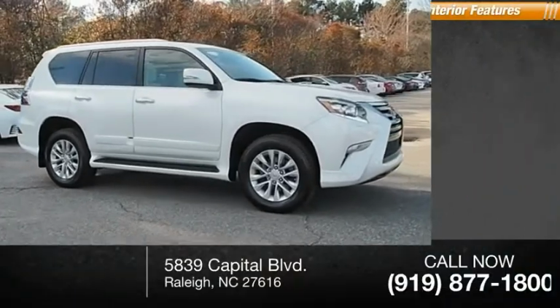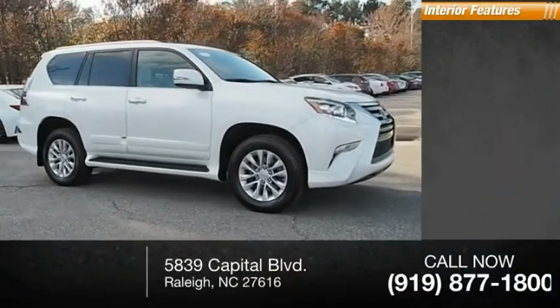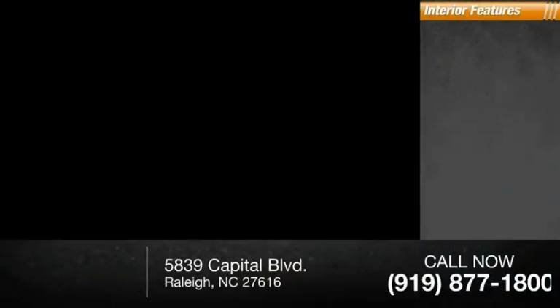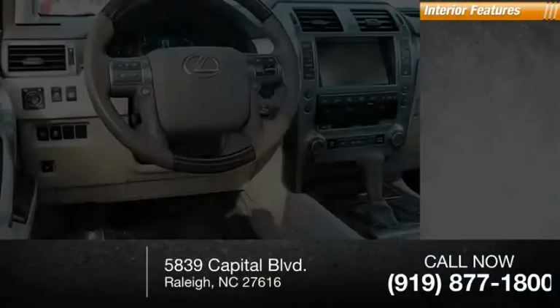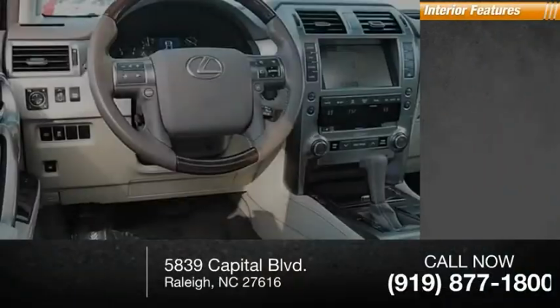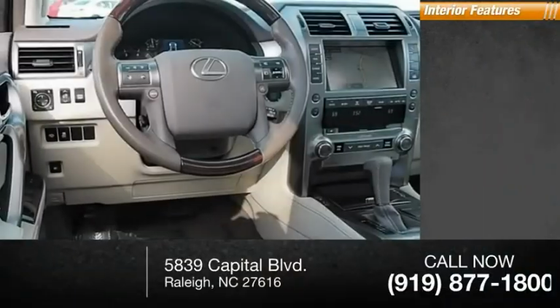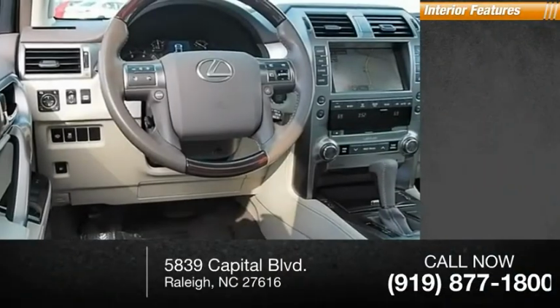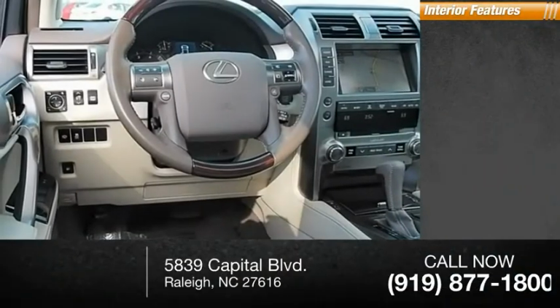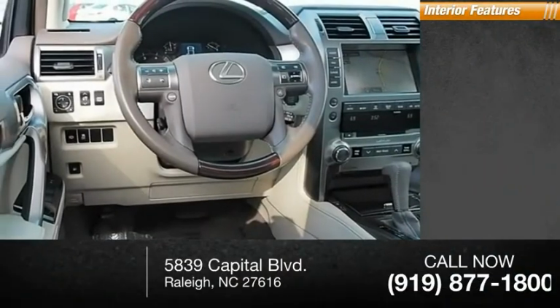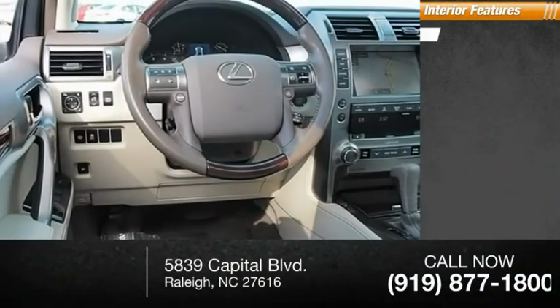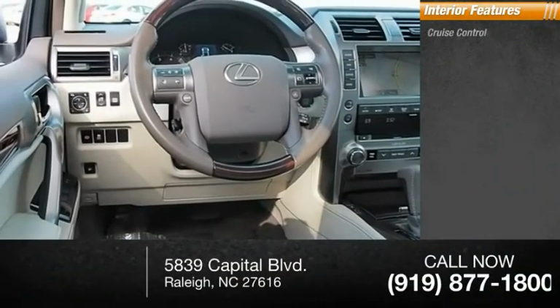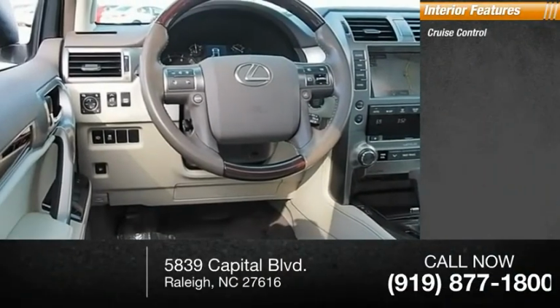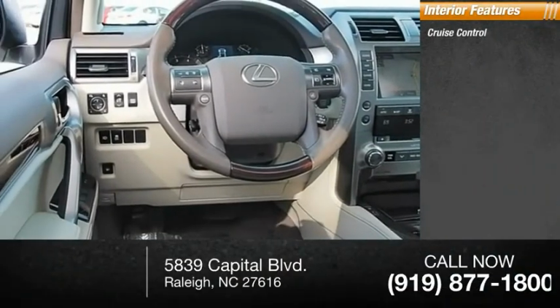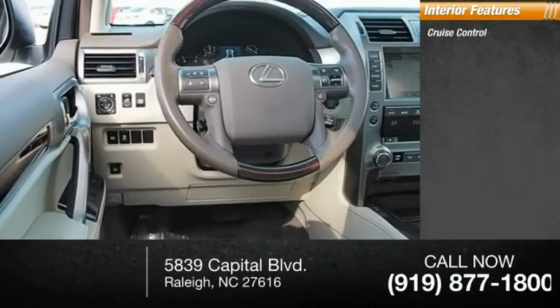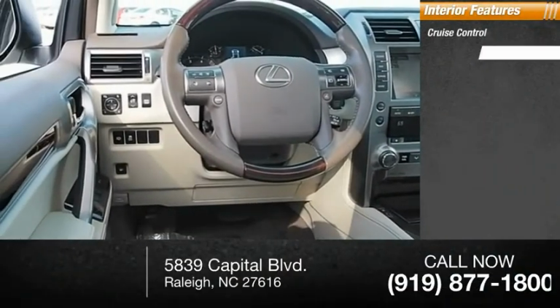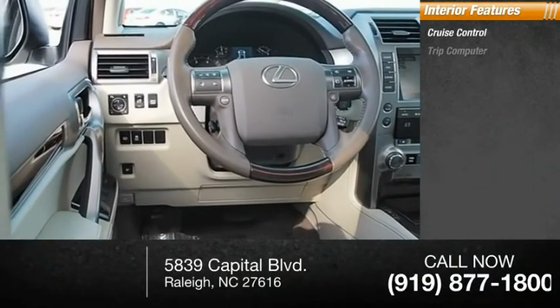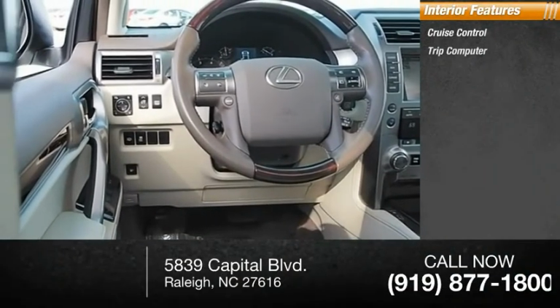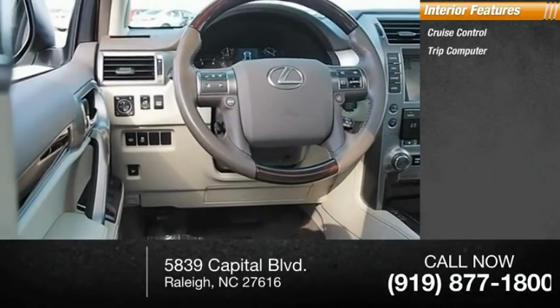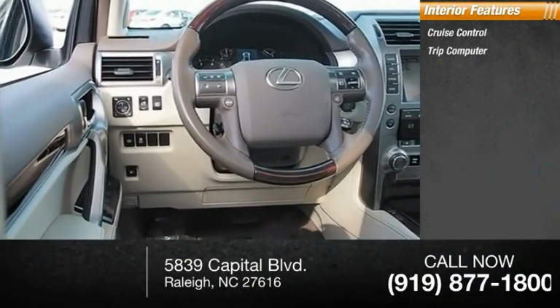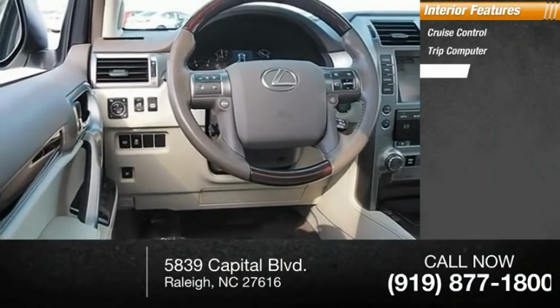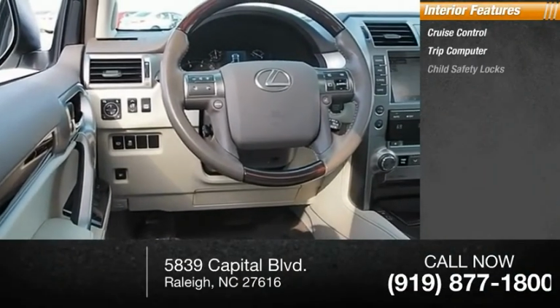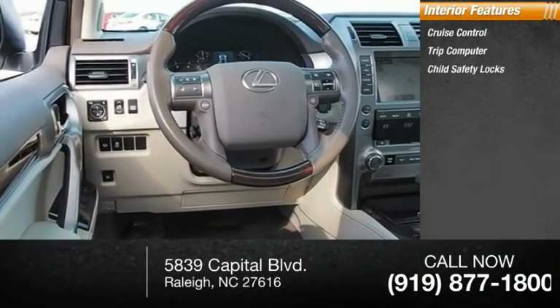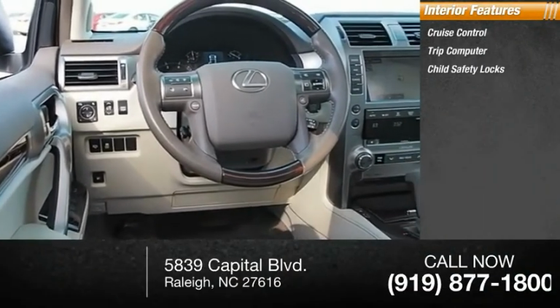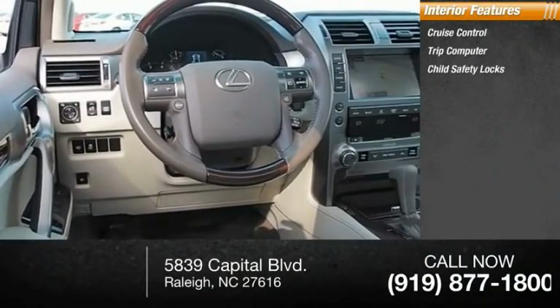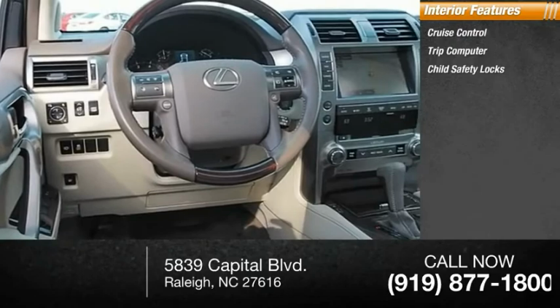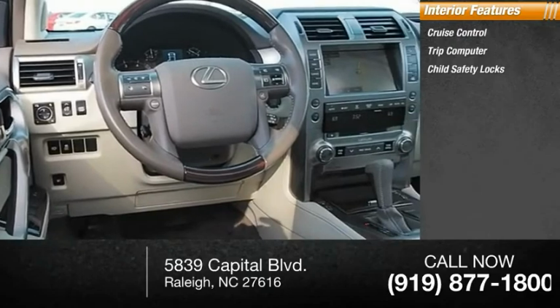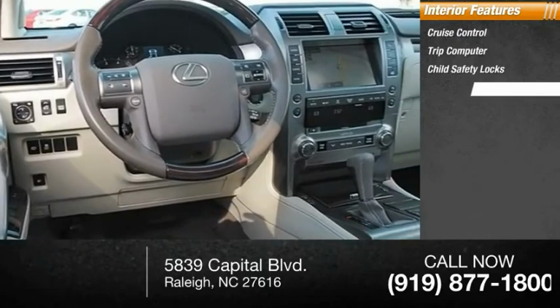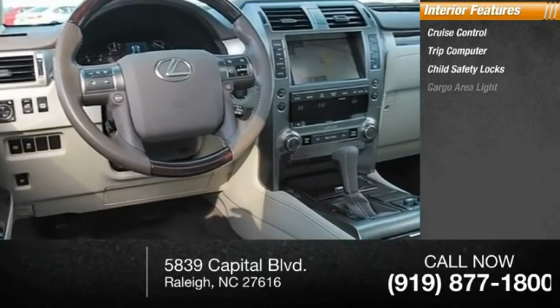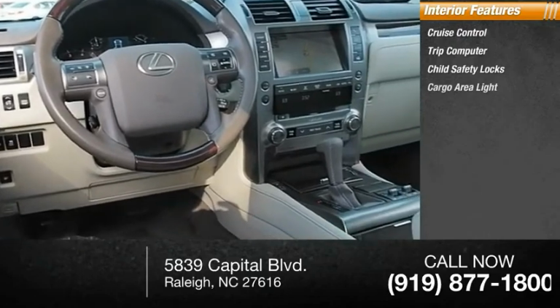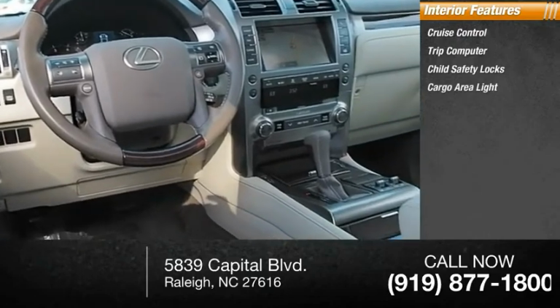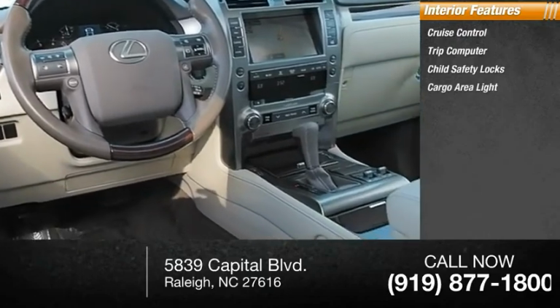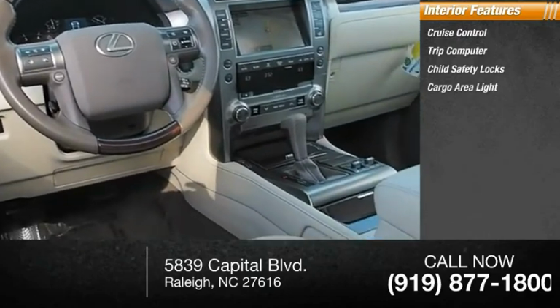Inside you'll find cruise control, trip computer, child safety locks, and a cargo area light.